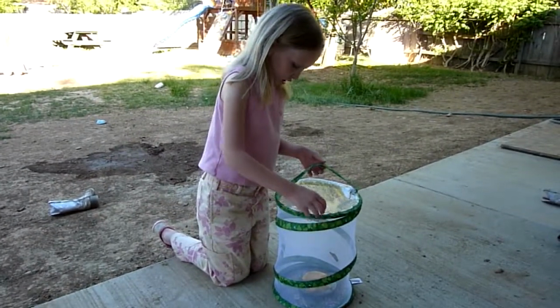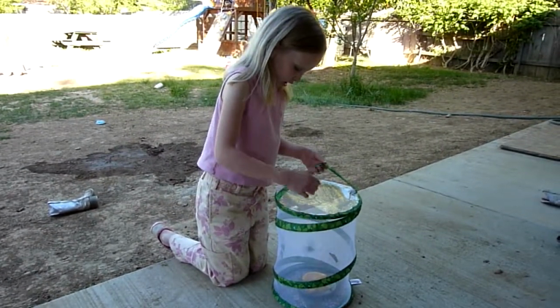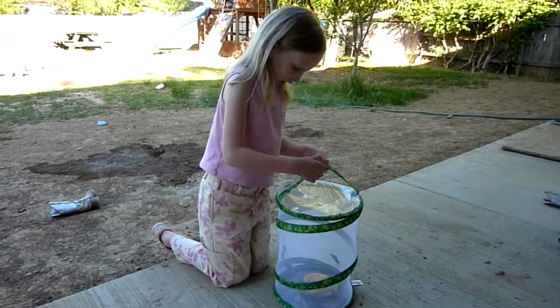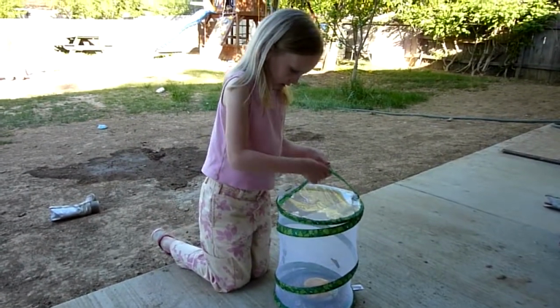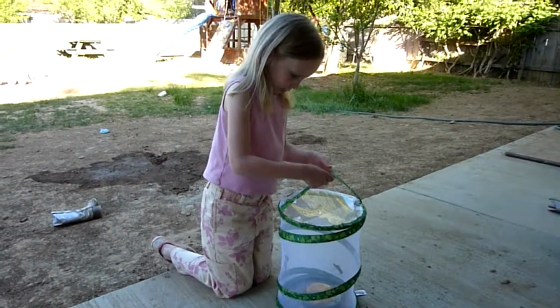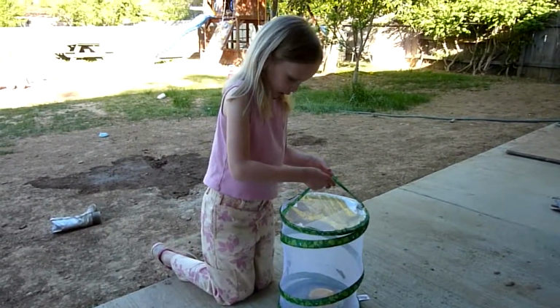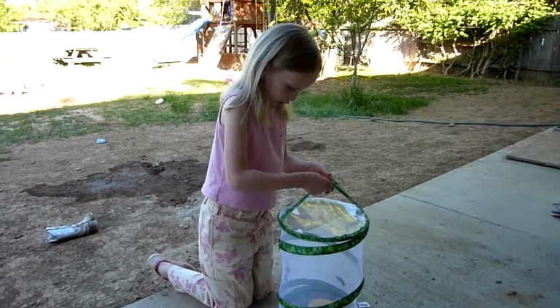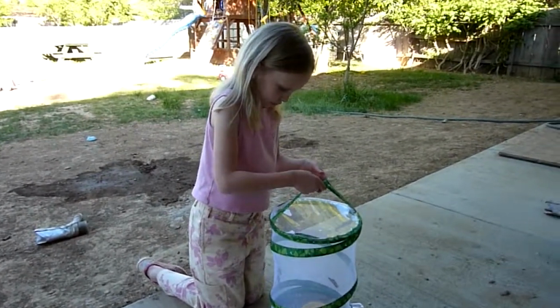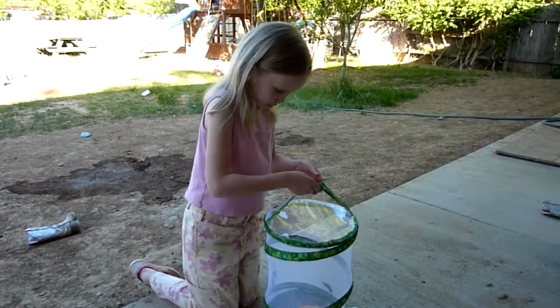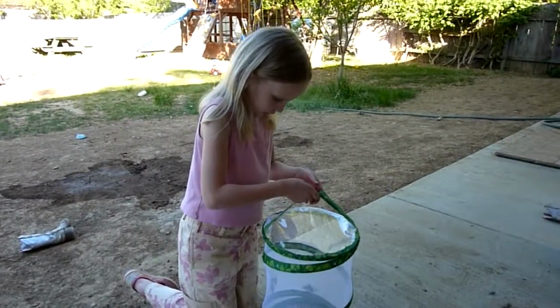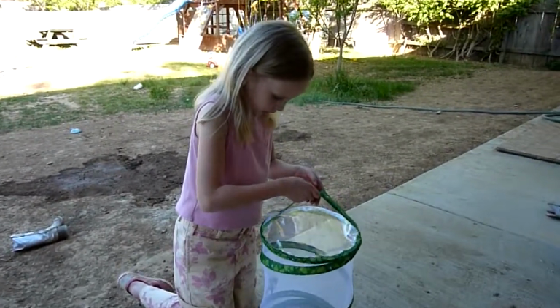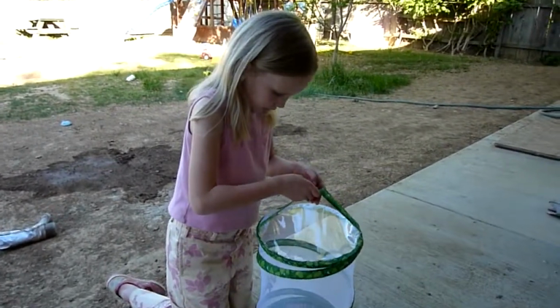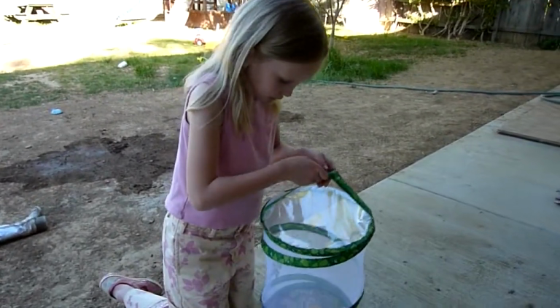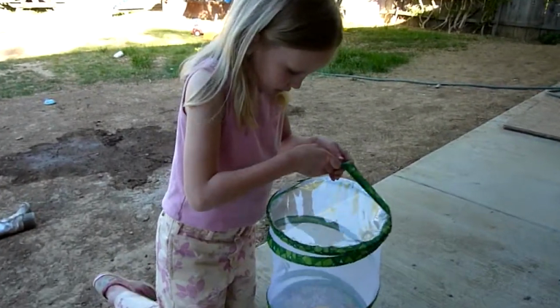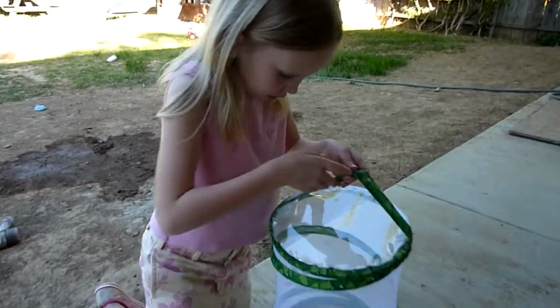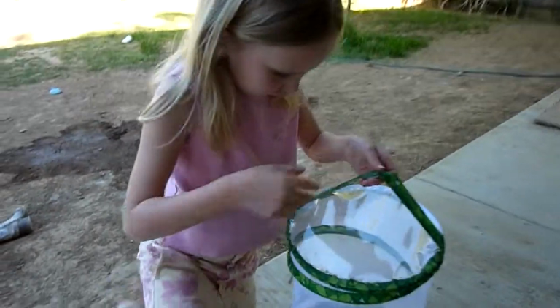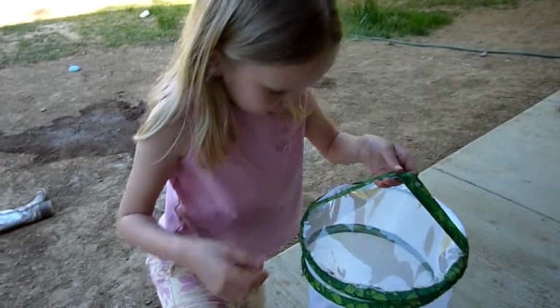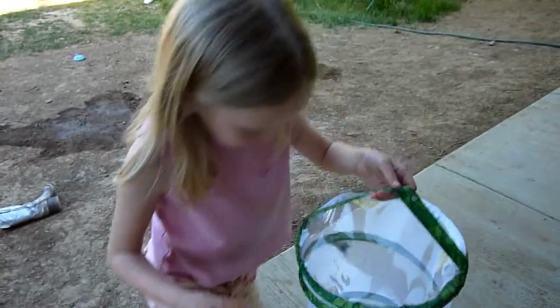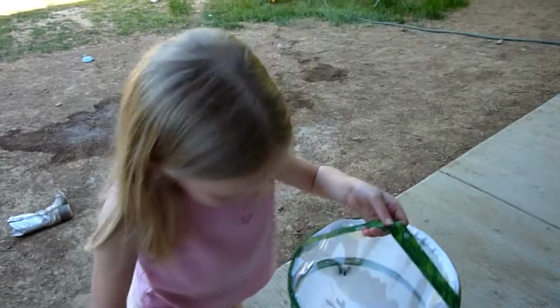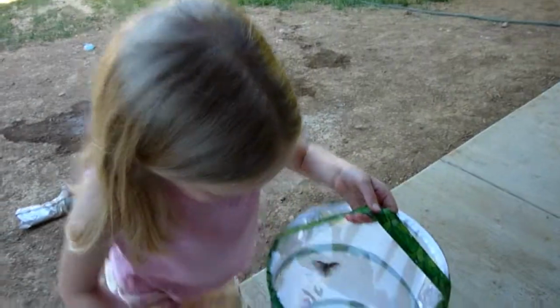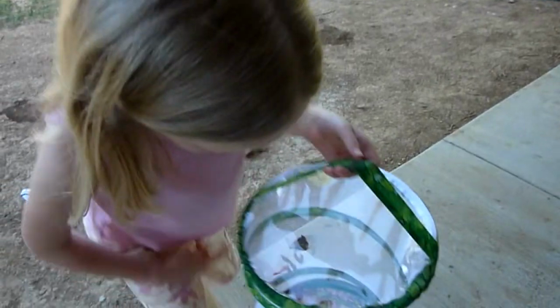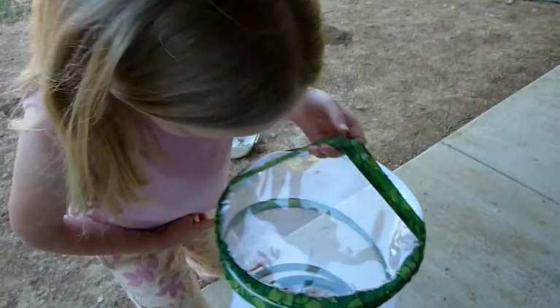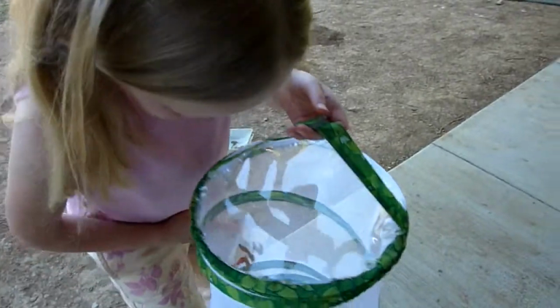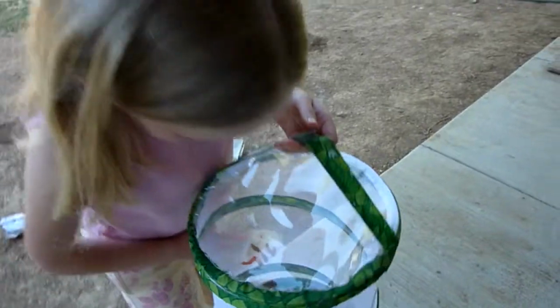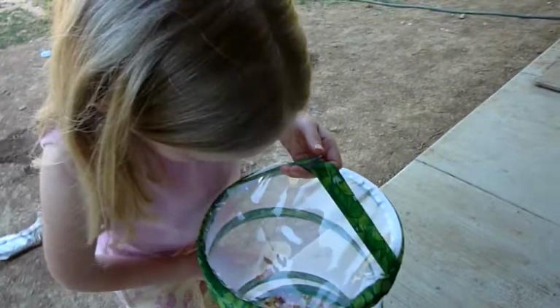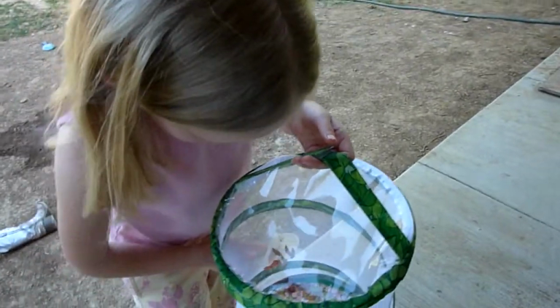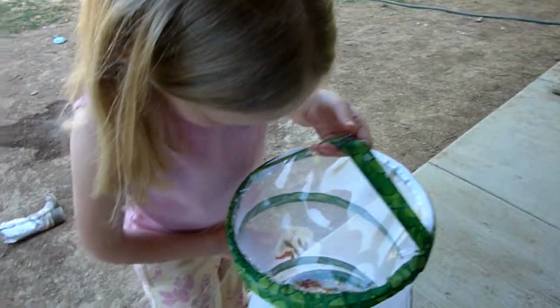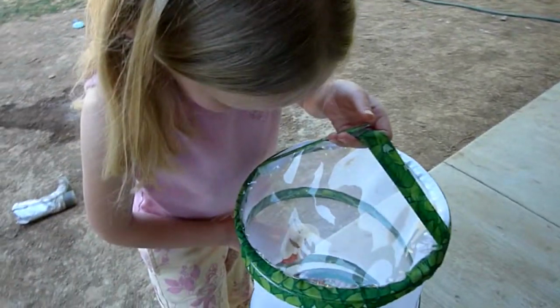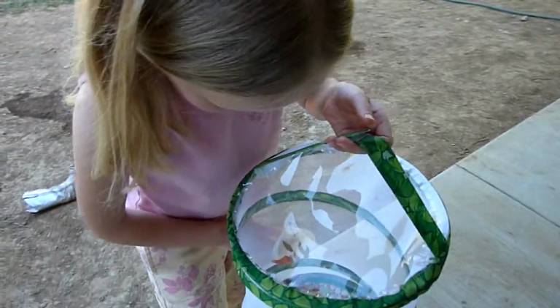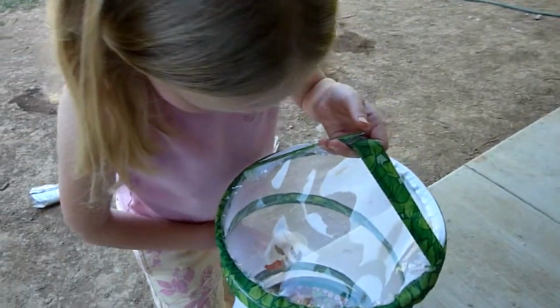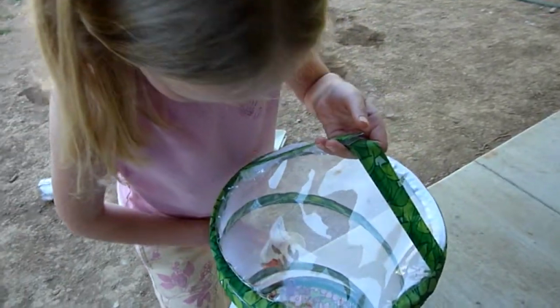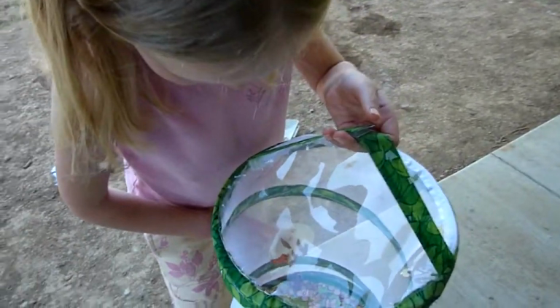Let me show you something. They hatch out of these empty chrysalises.